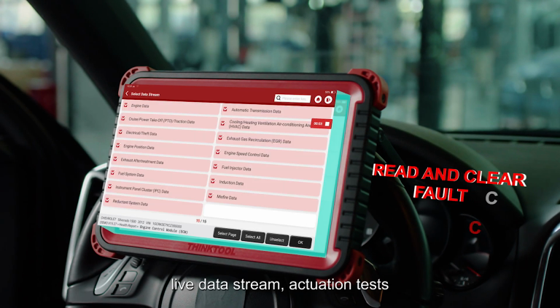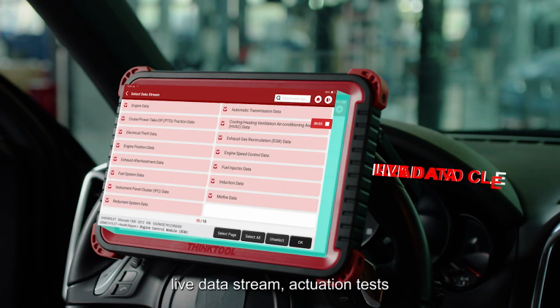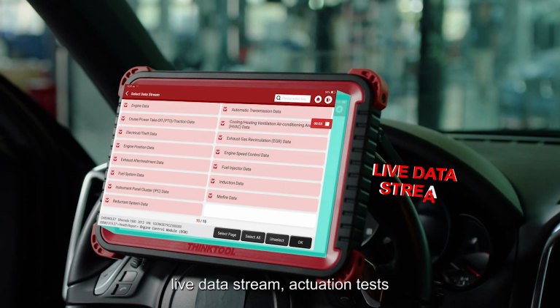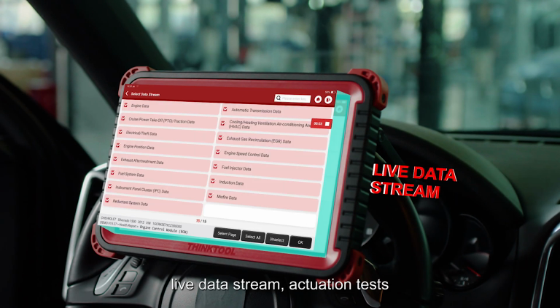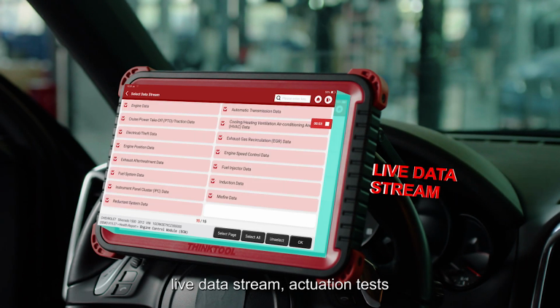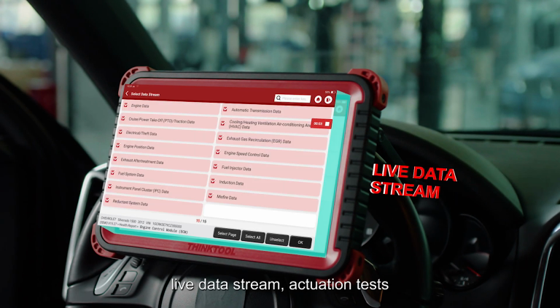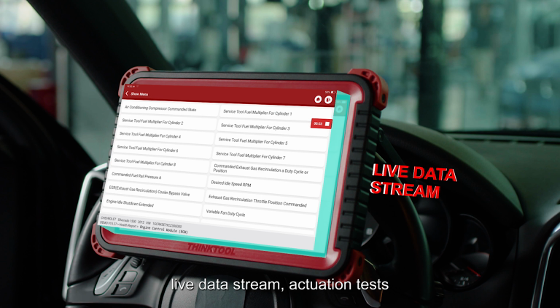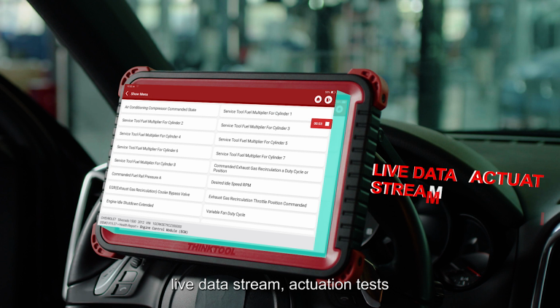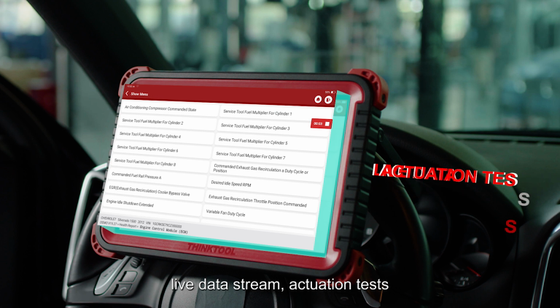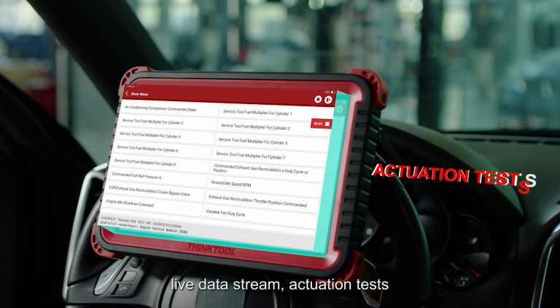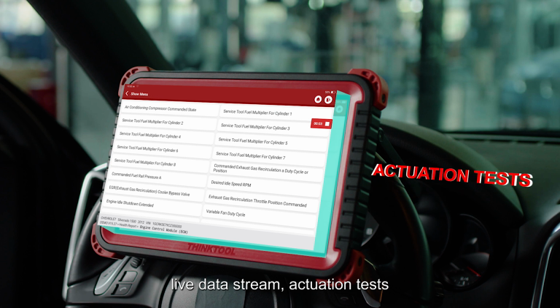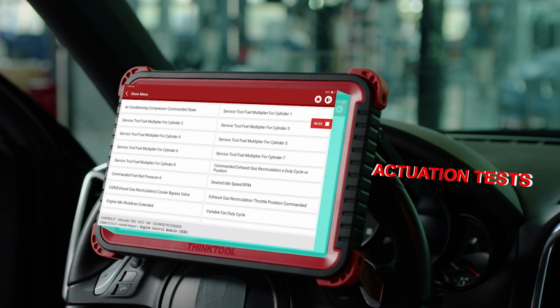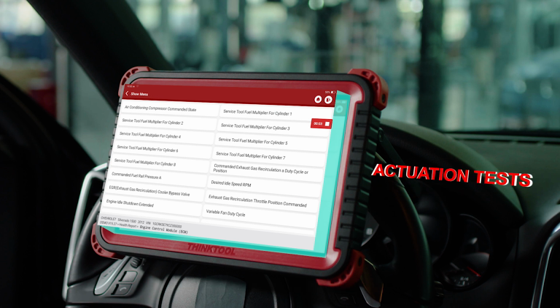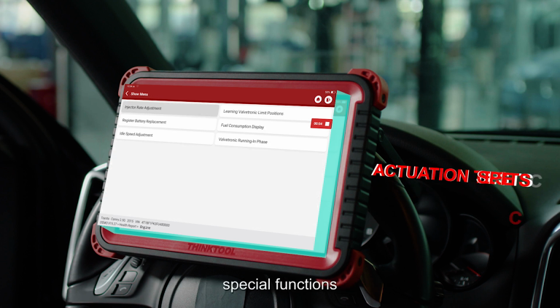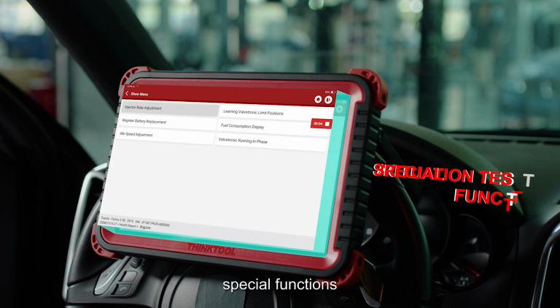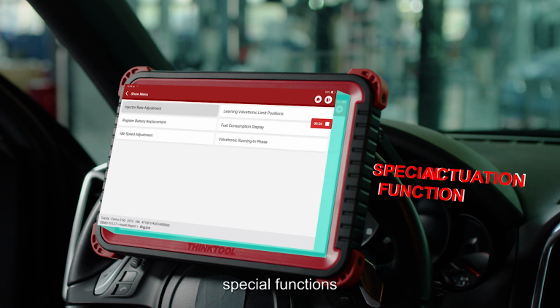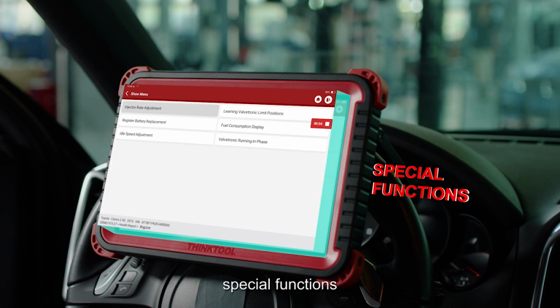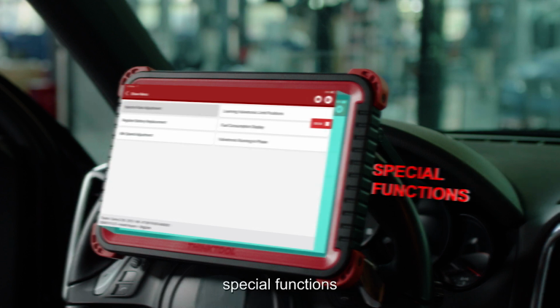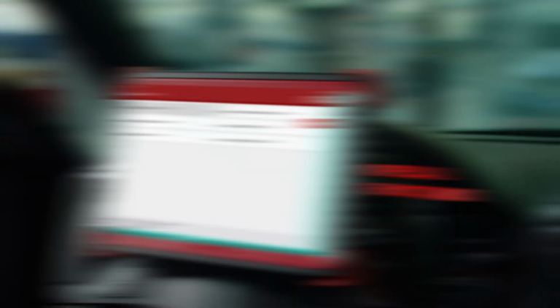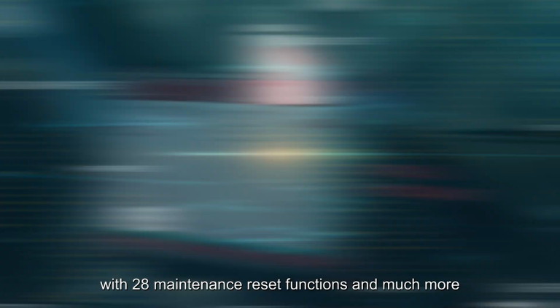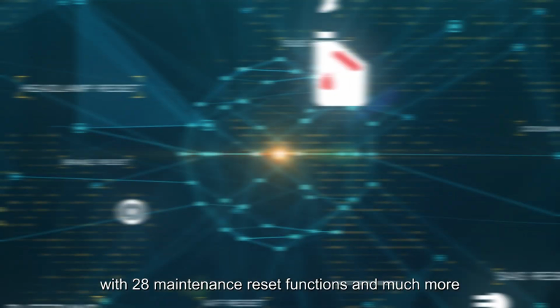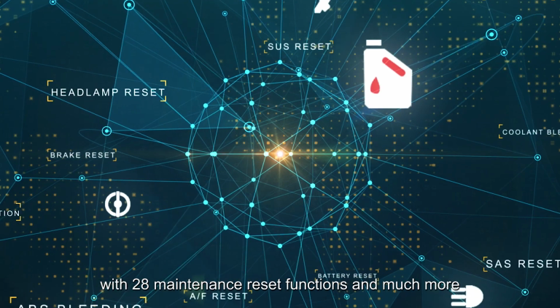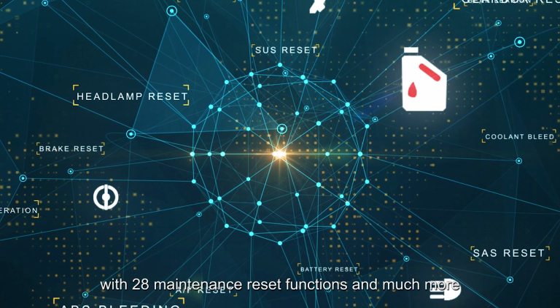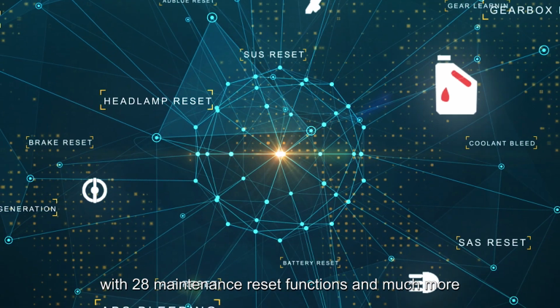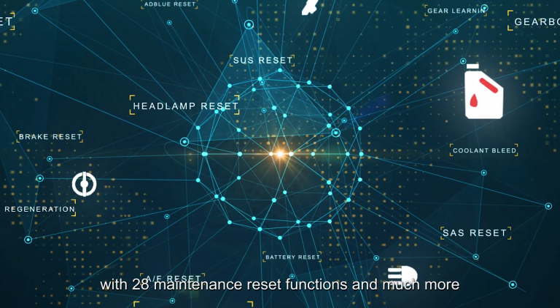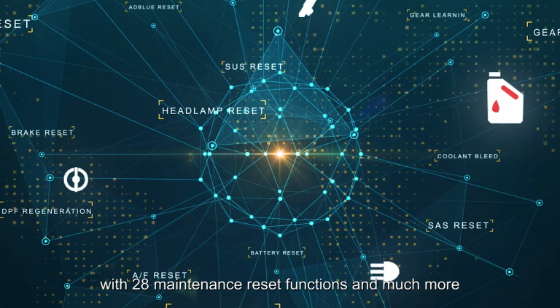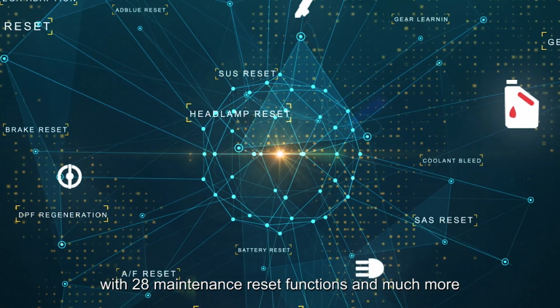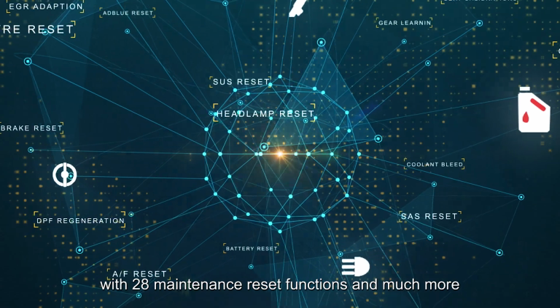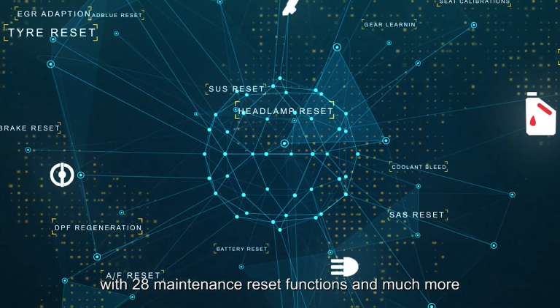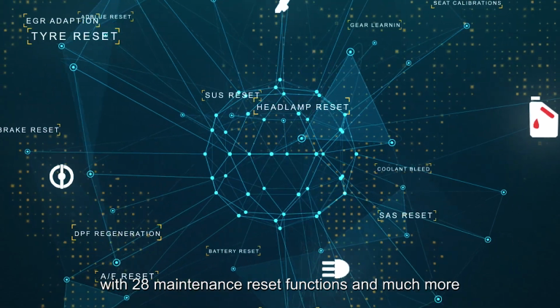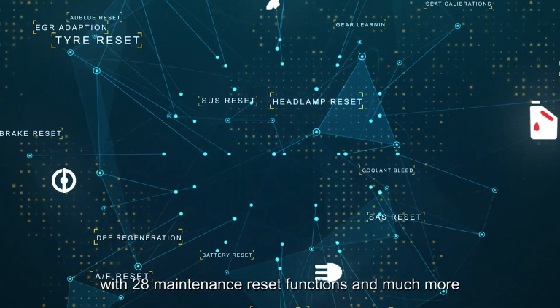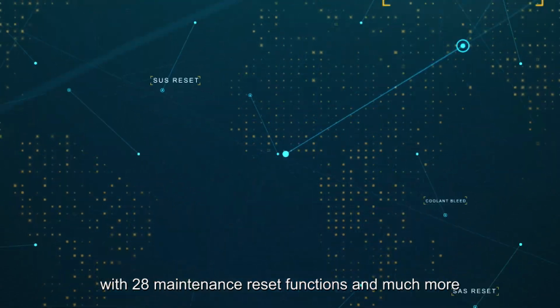Additional core functions include live data stream, actuation tests, special functions with 28 maintenance reset functions, and much more.